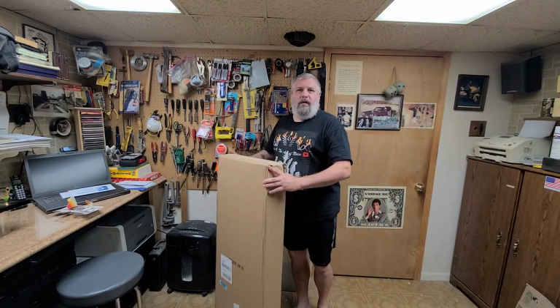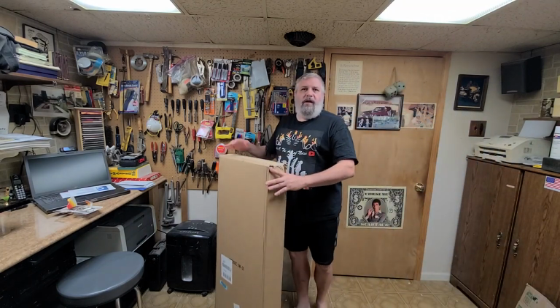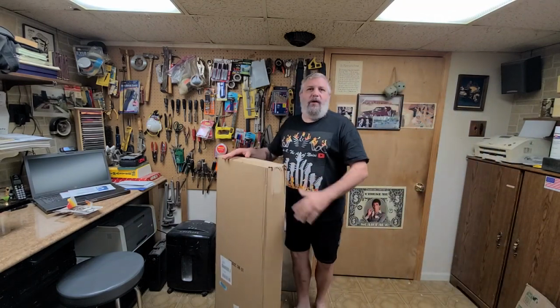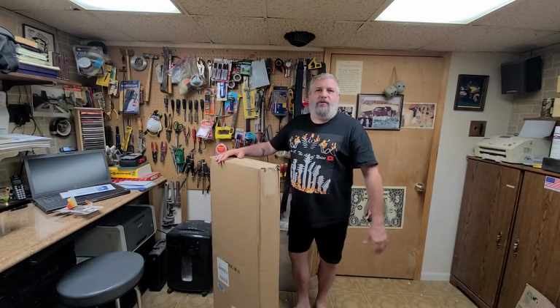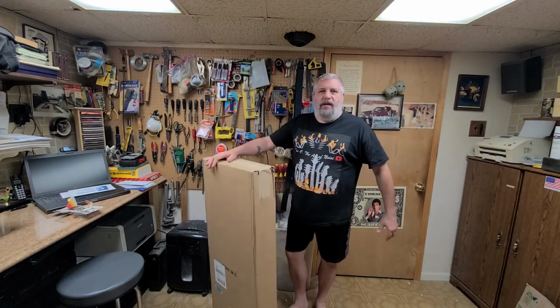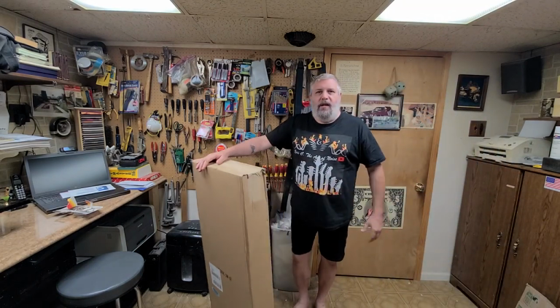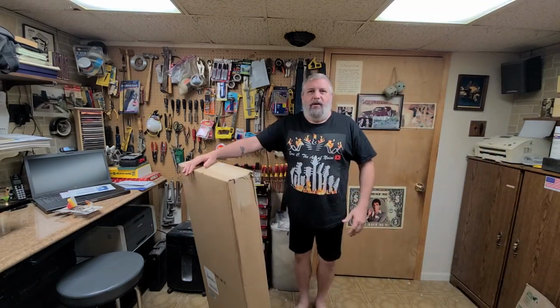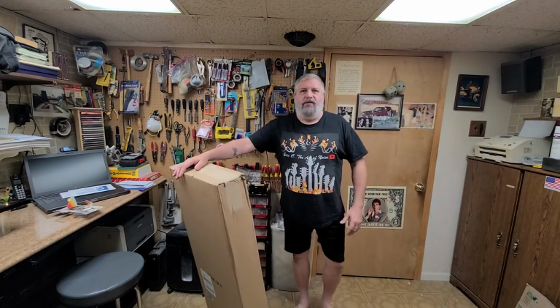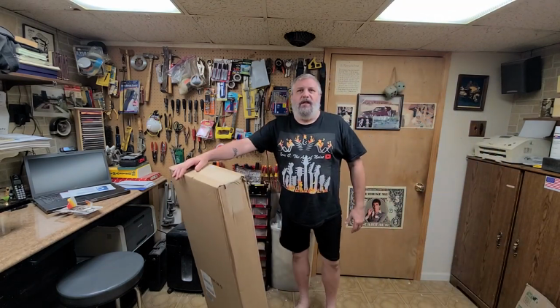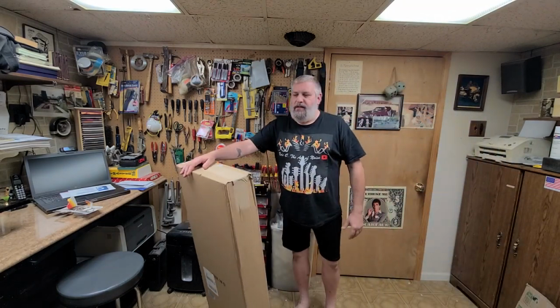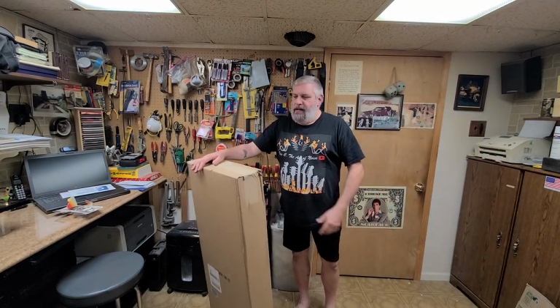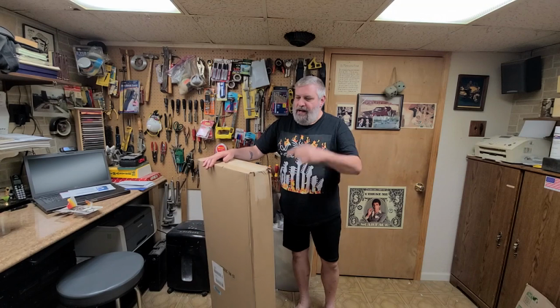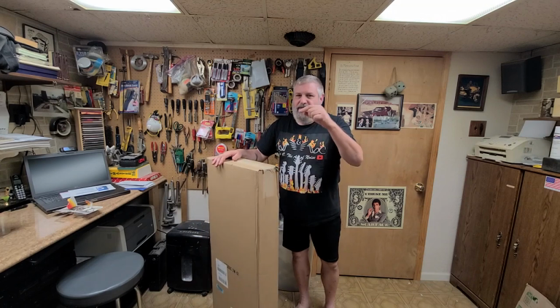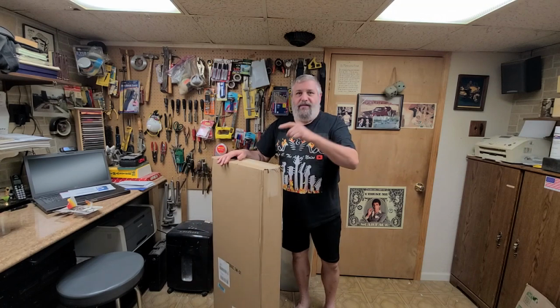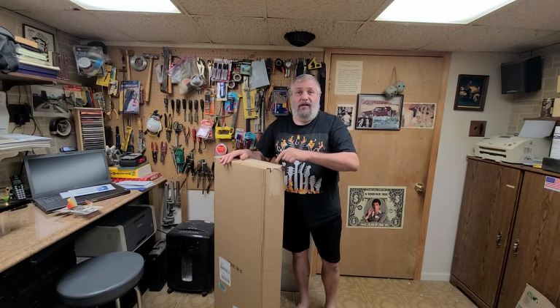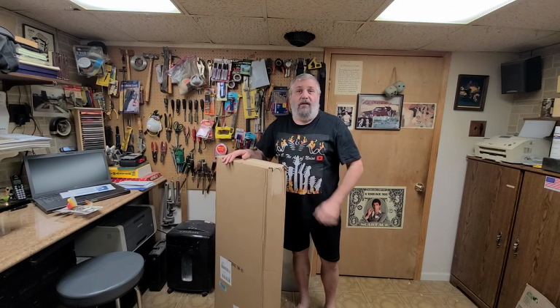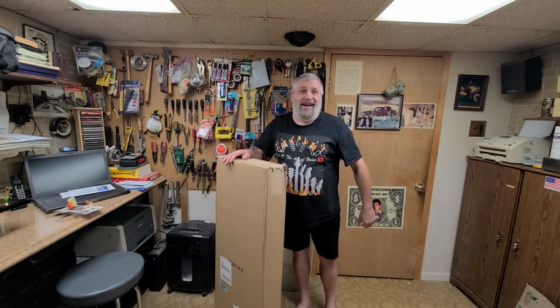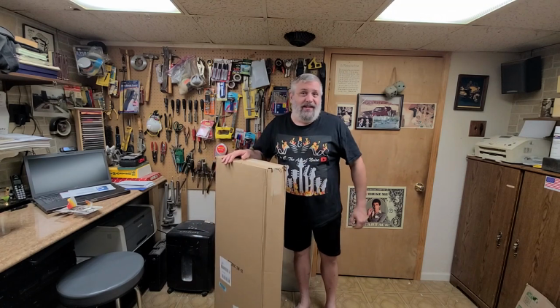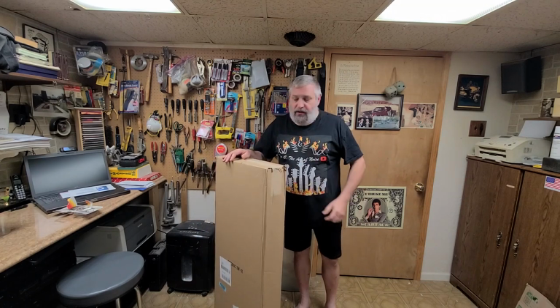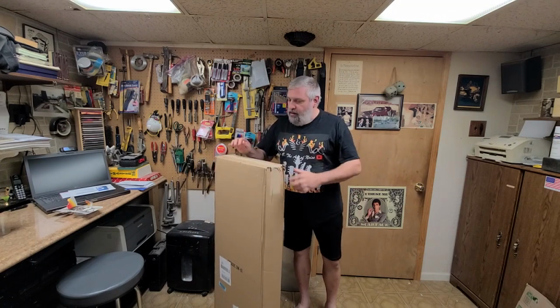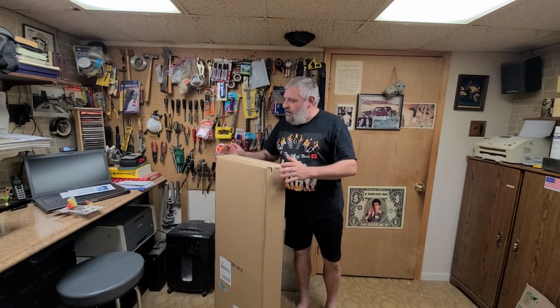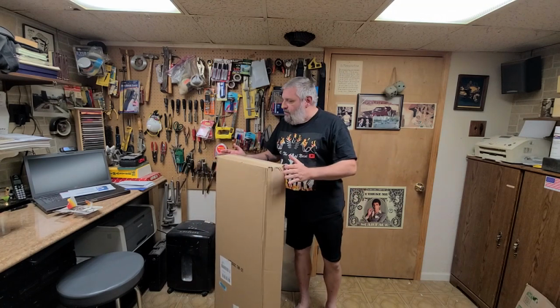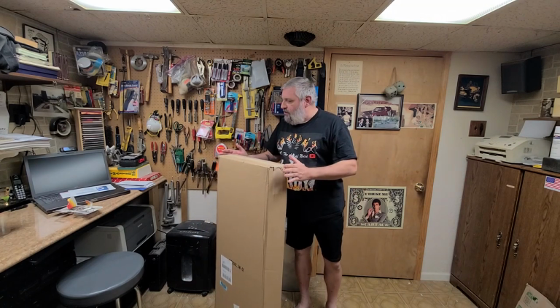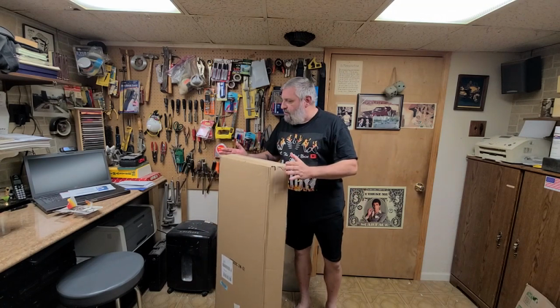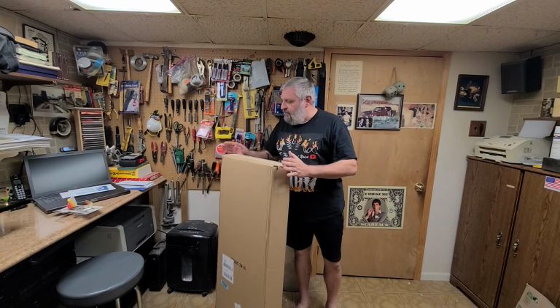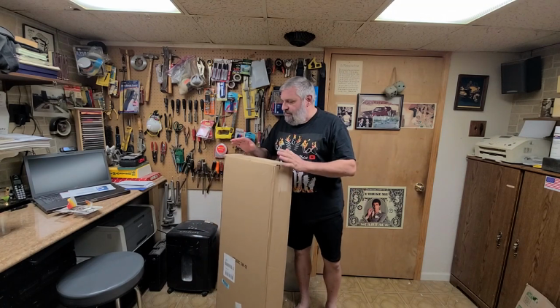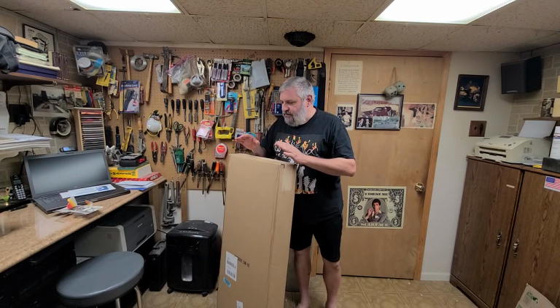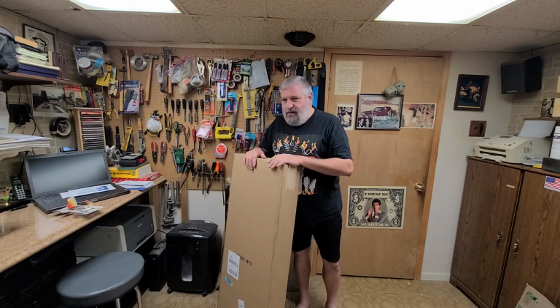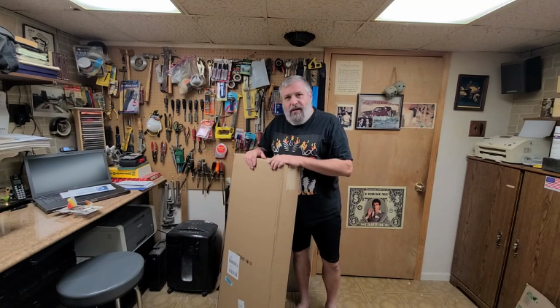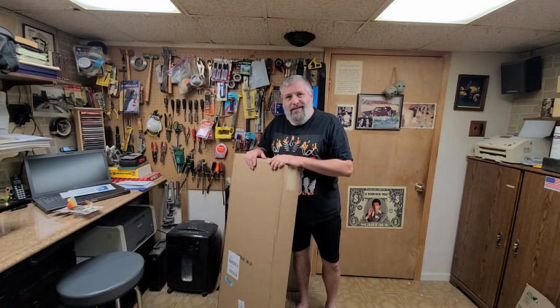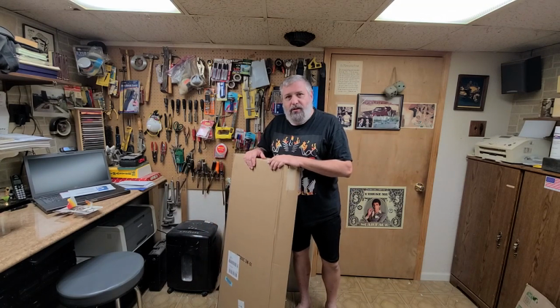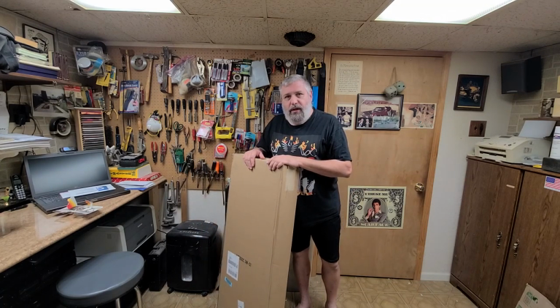Hey everybody, I'm Eric C and today I have a little unboxing to do, so let's get to it.